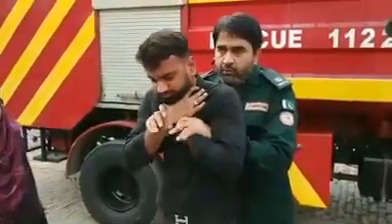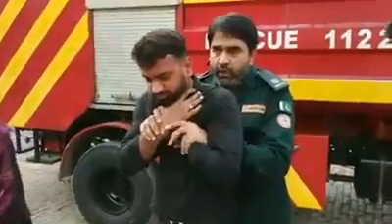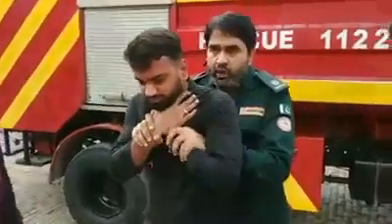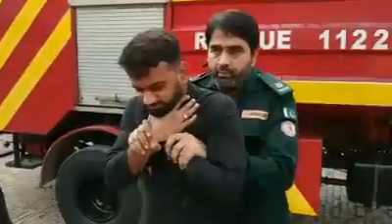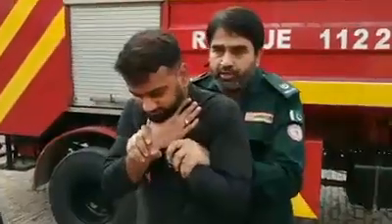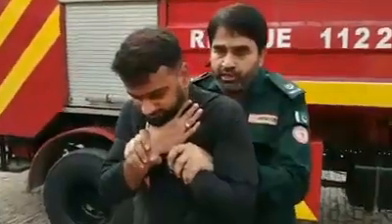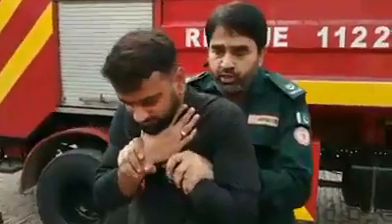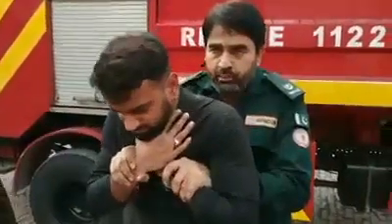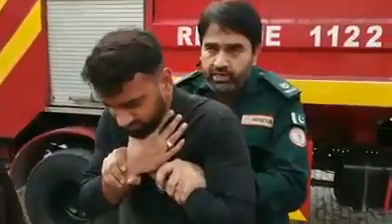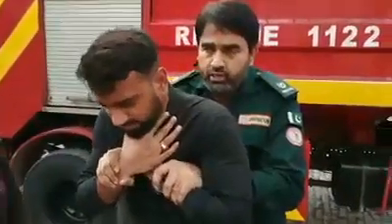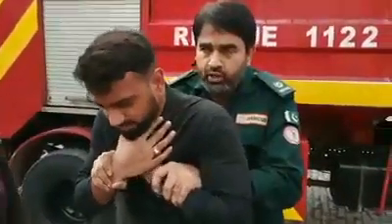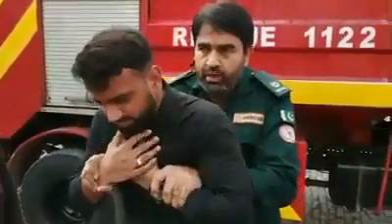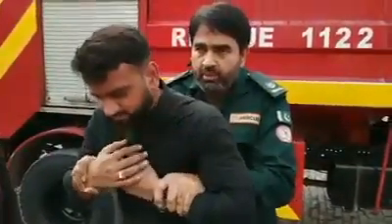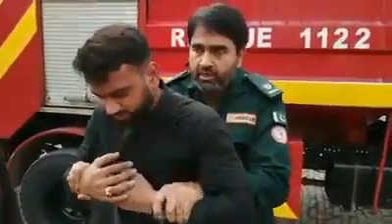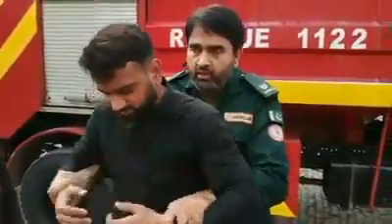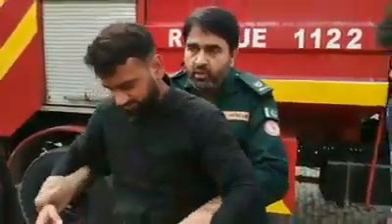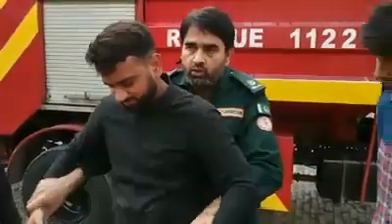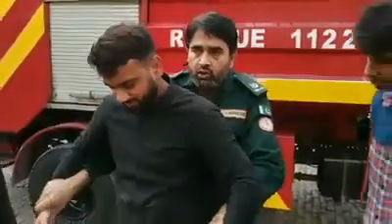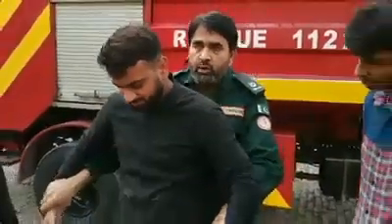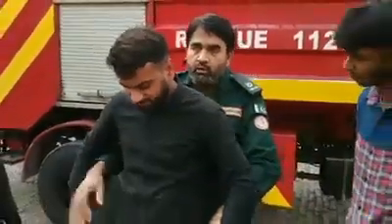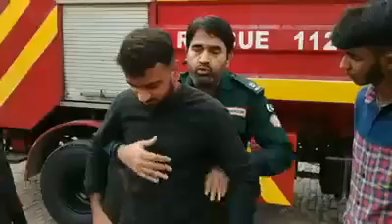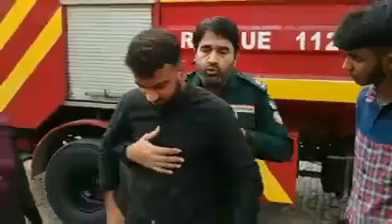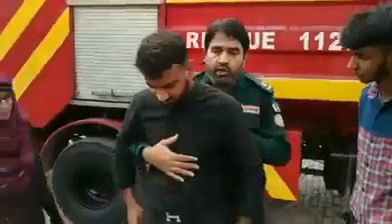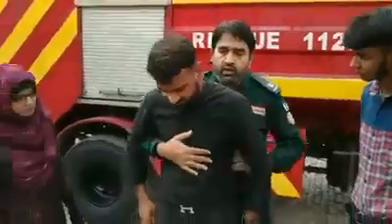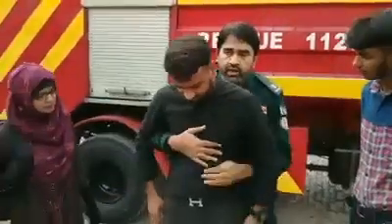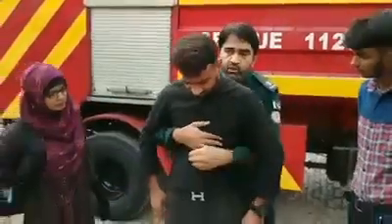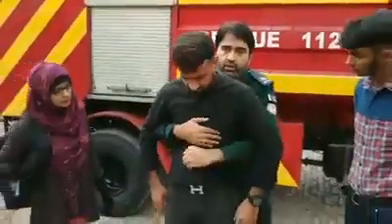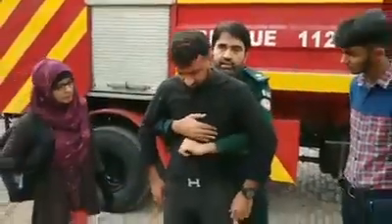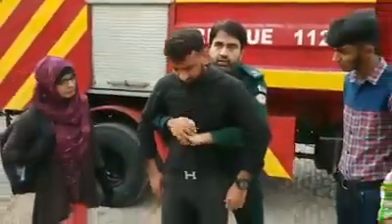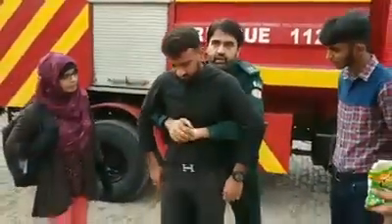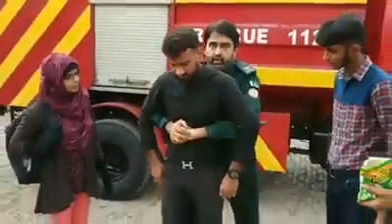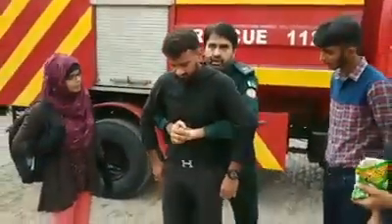I'm Farooq, I'm a trained rescuer. Please leave me, I'll help you. Nothing will happen, nothing will happen. Relax, relax, relax.